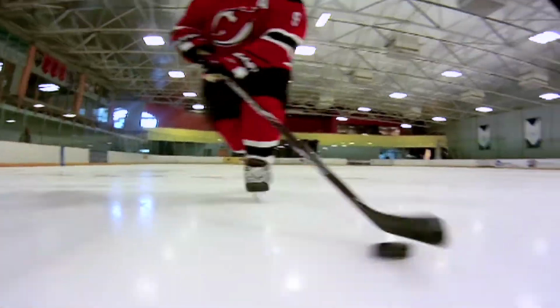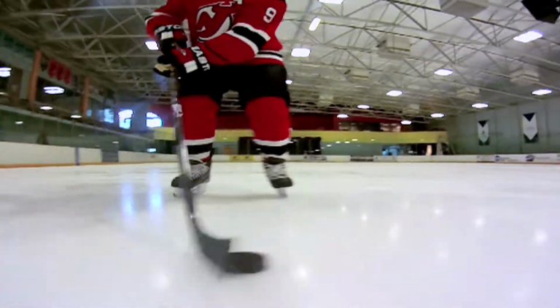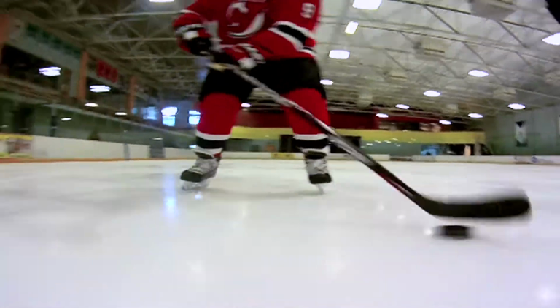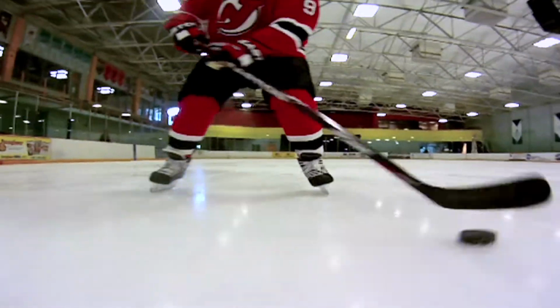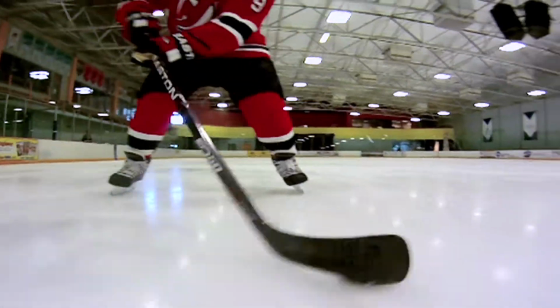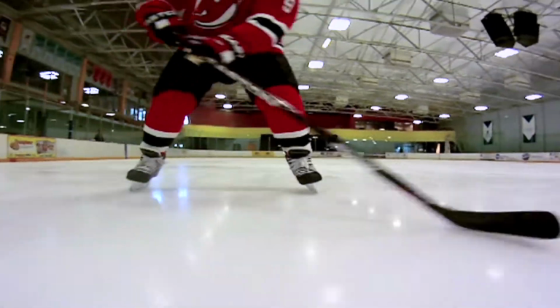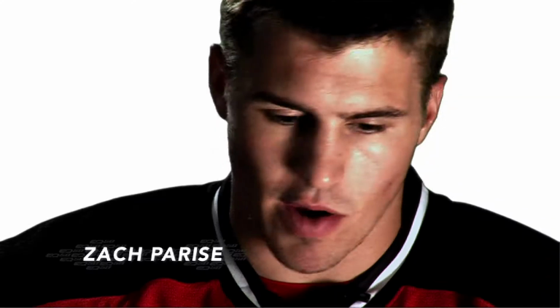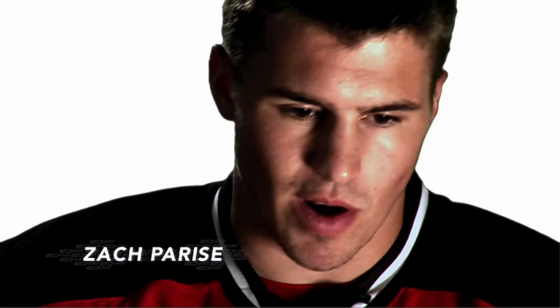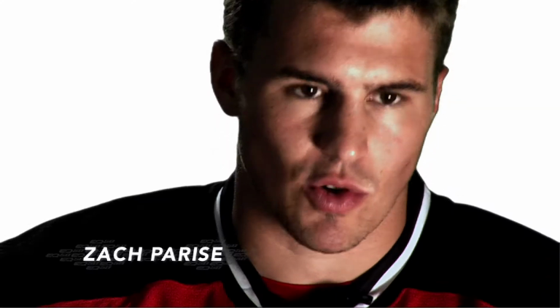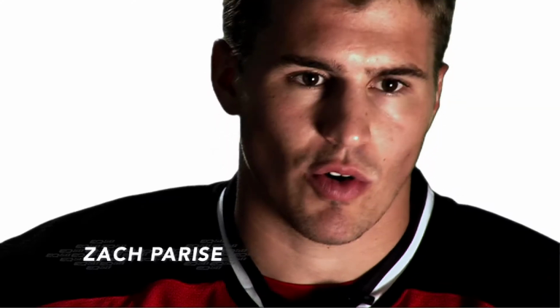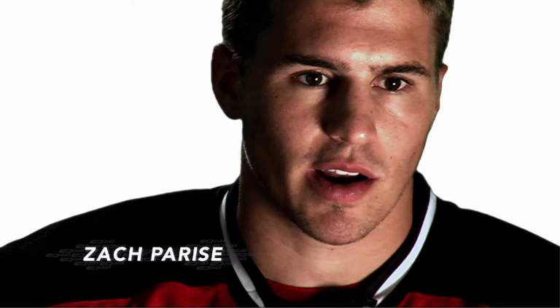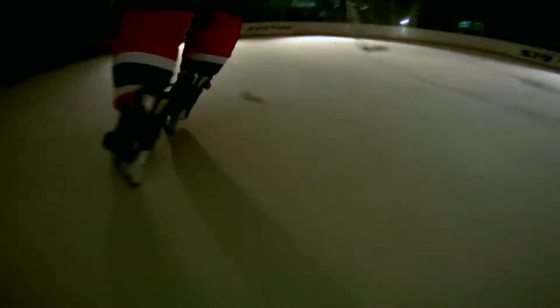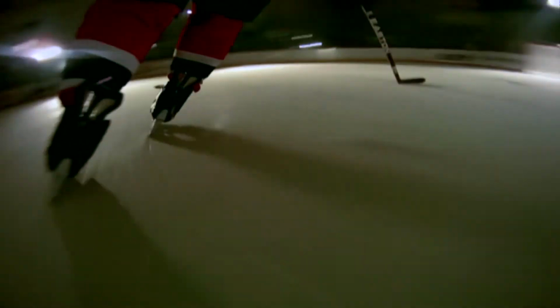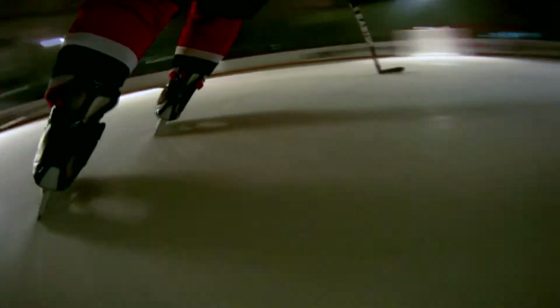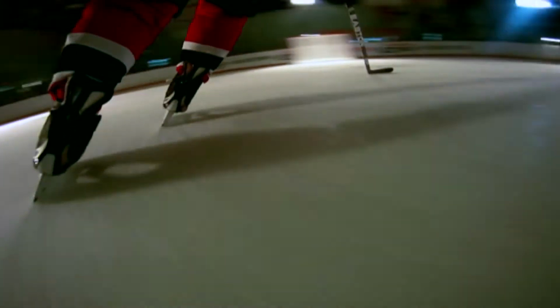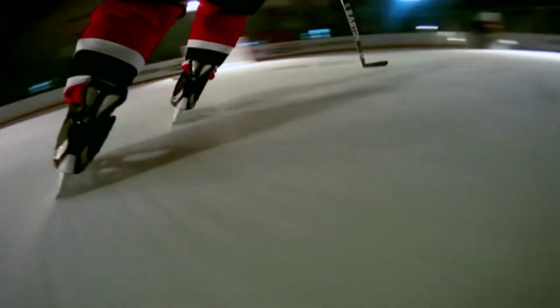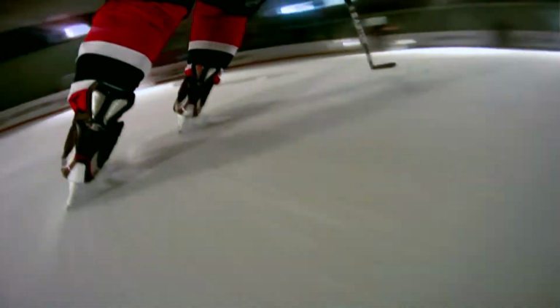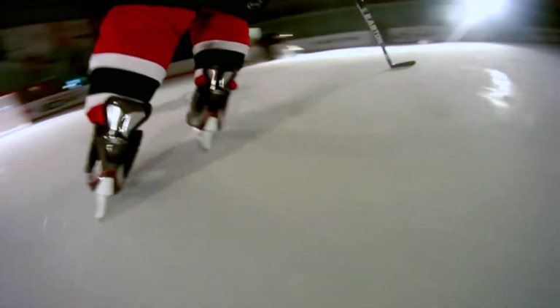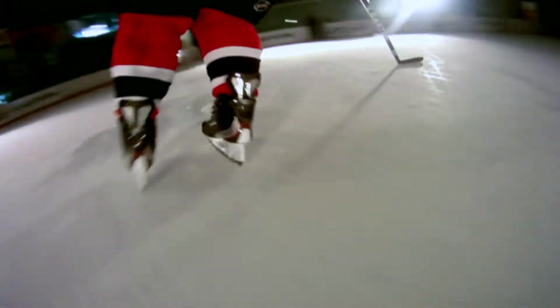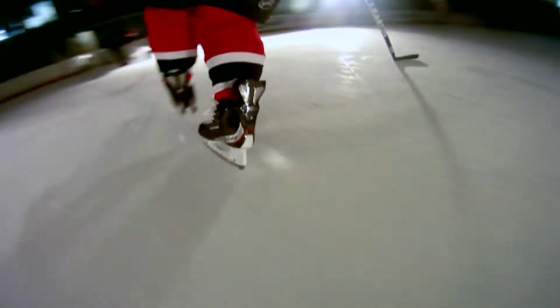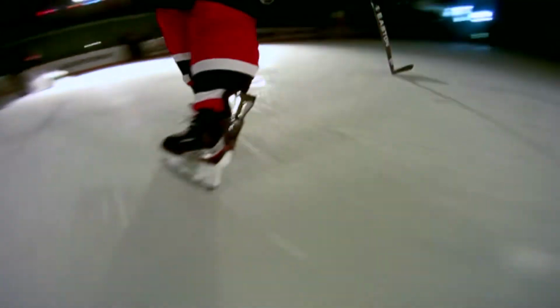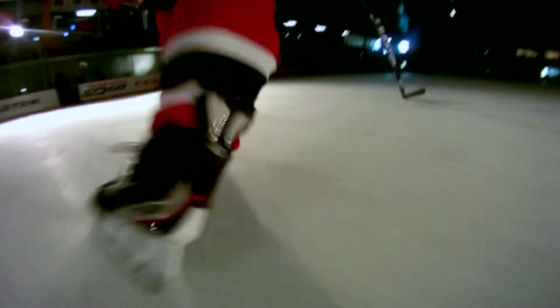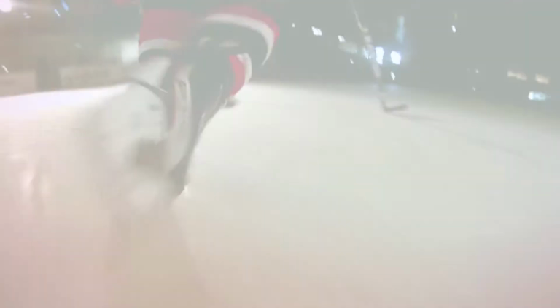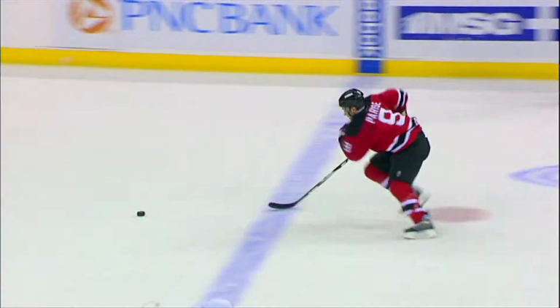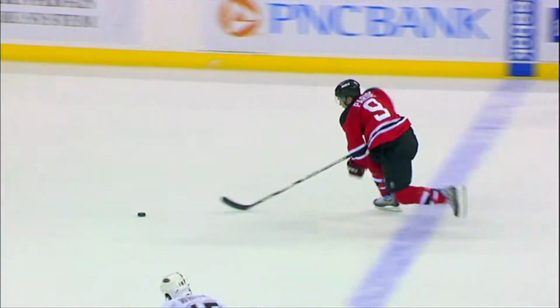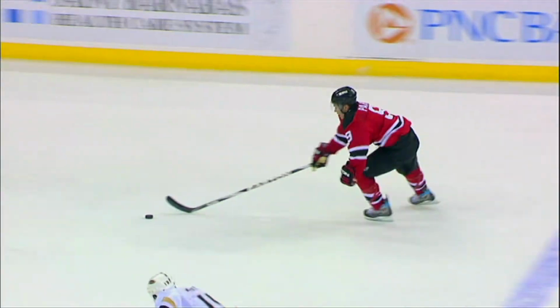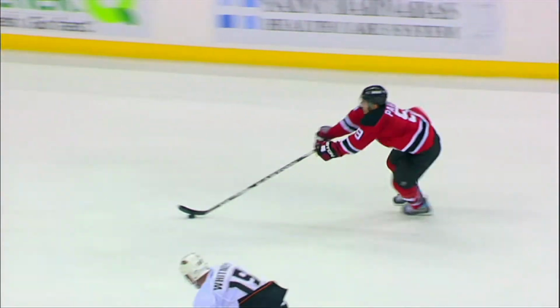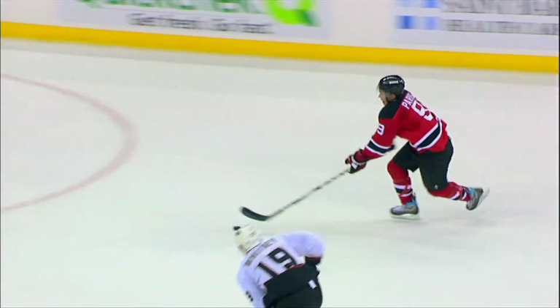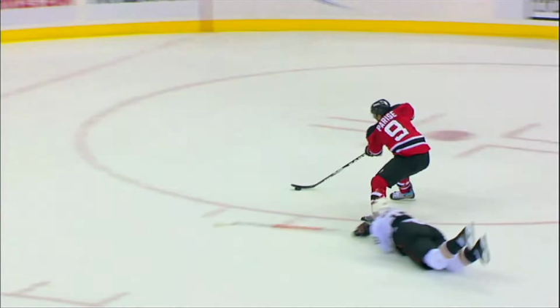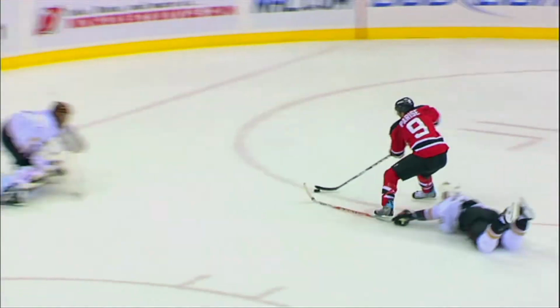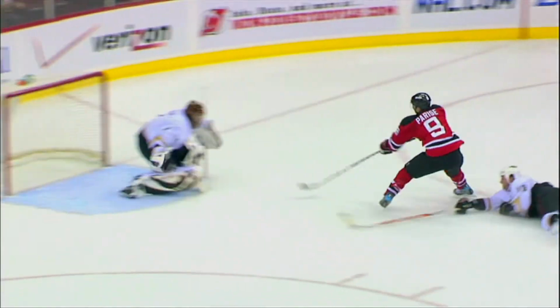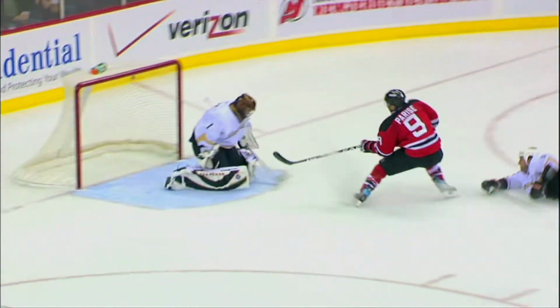I really liked how they felt when I was cornering. The composite material made the skate really responsive. I thought it was perfect.